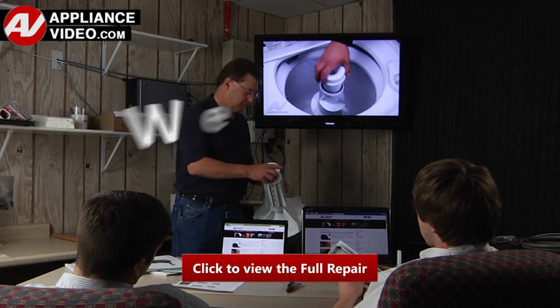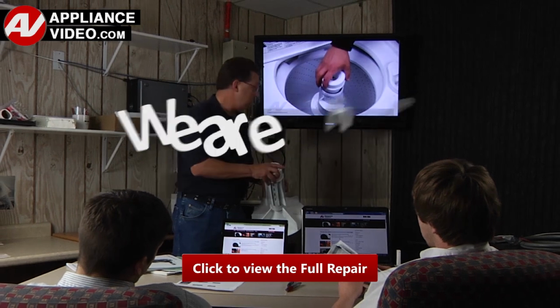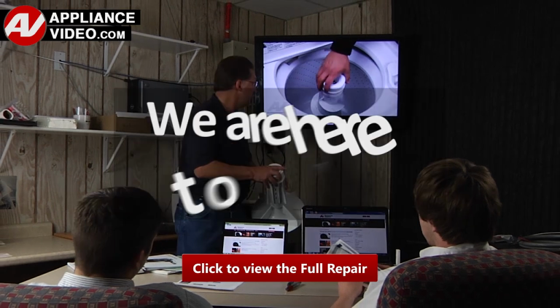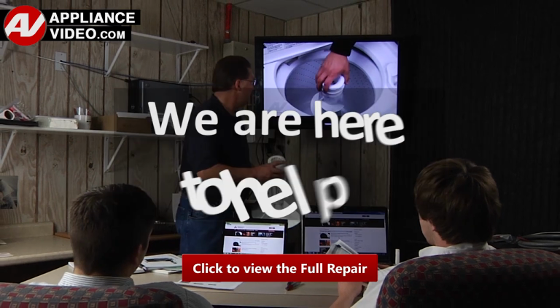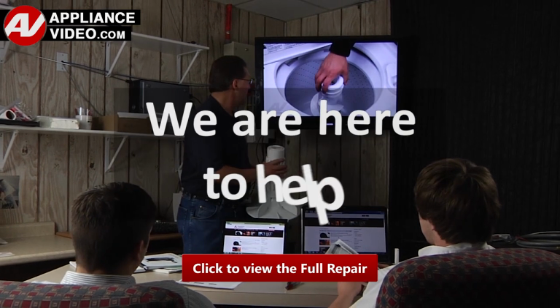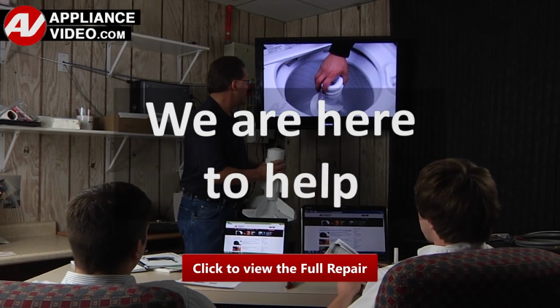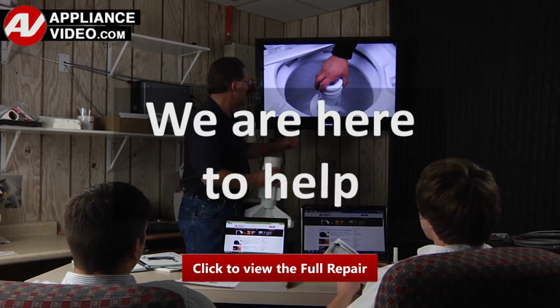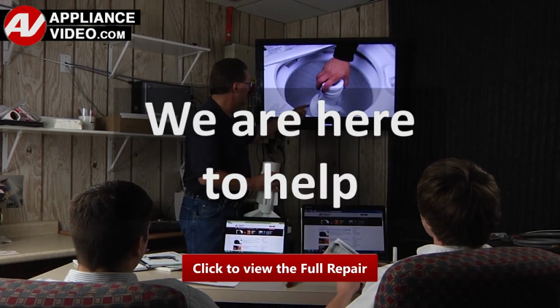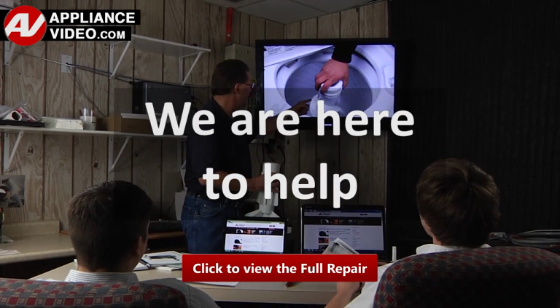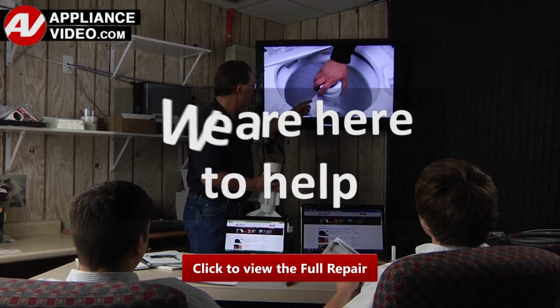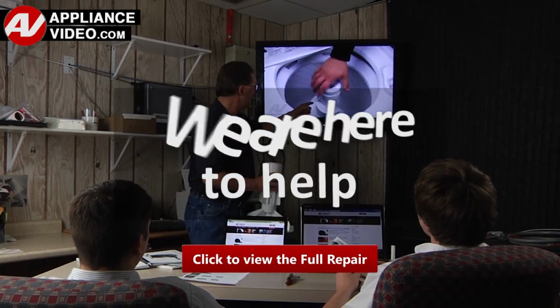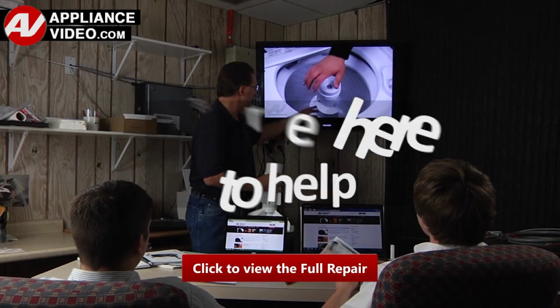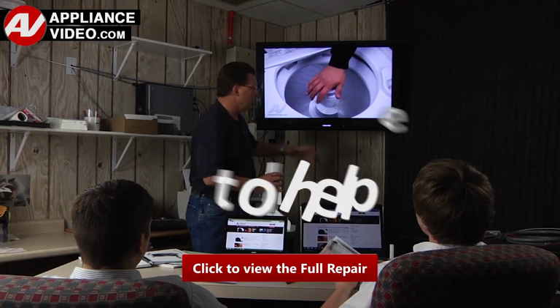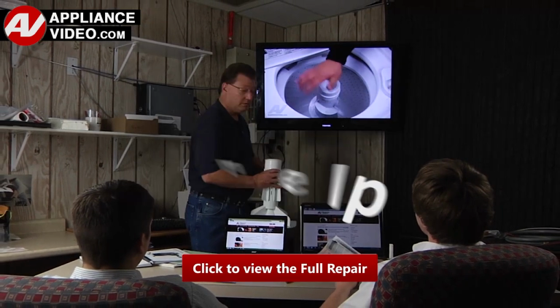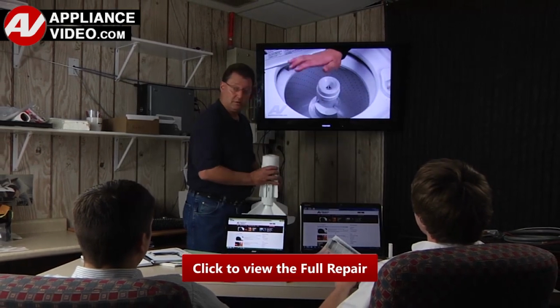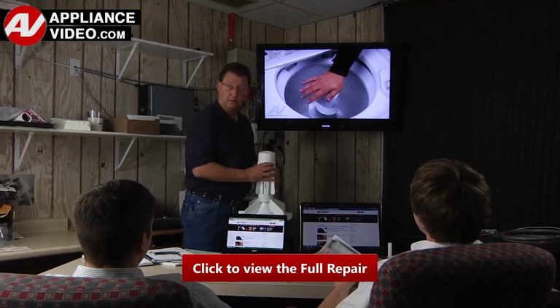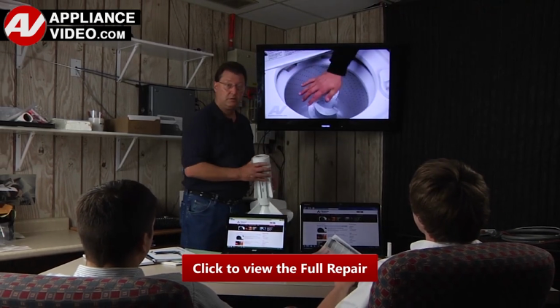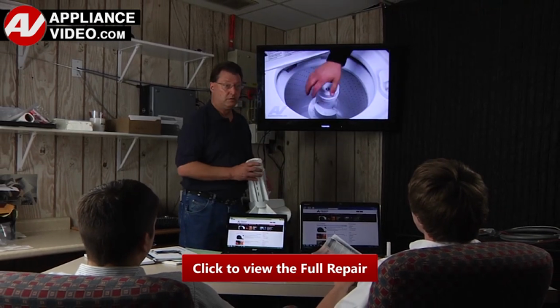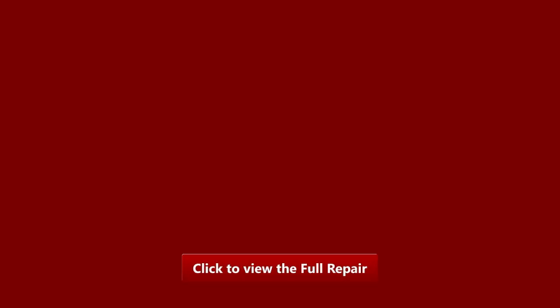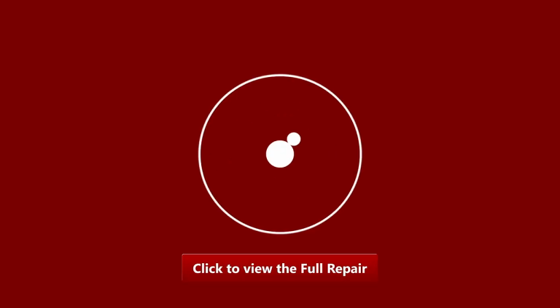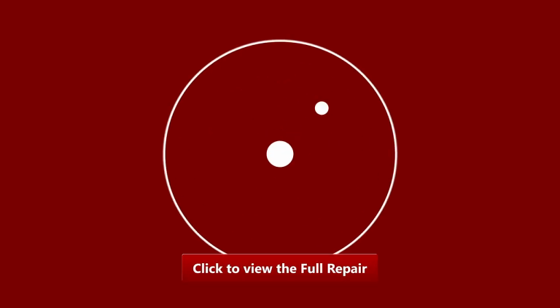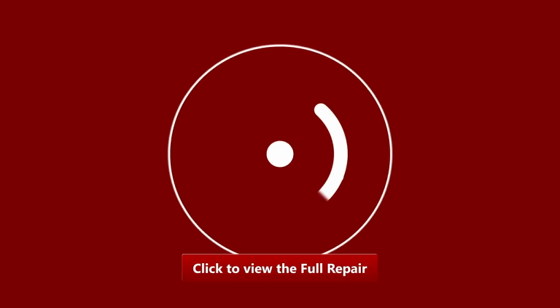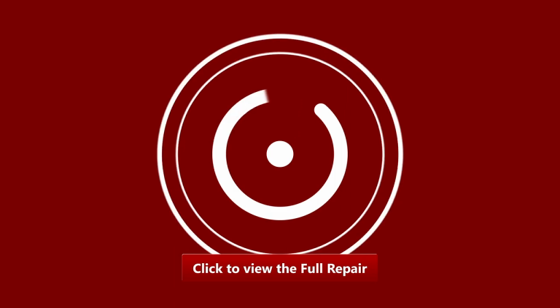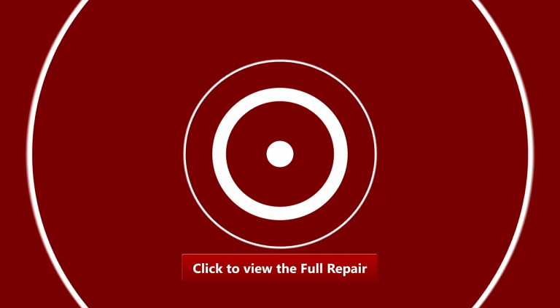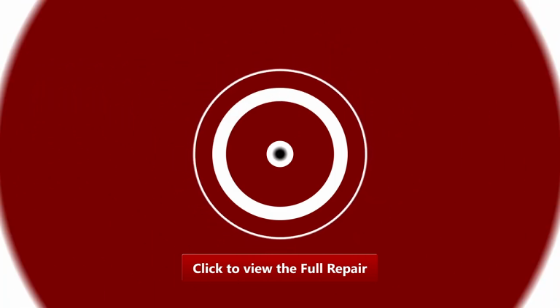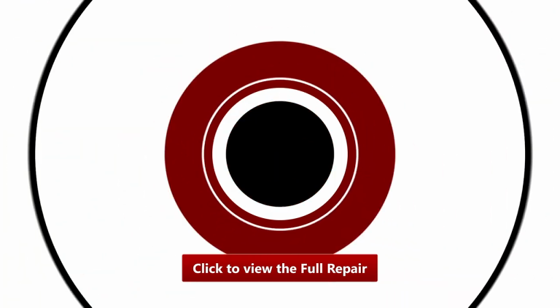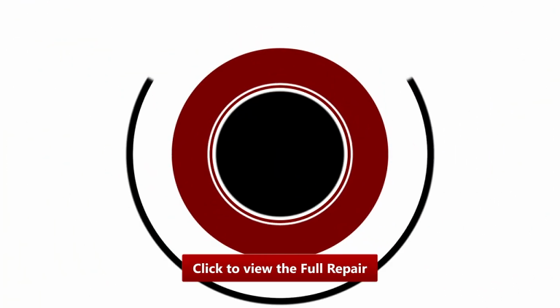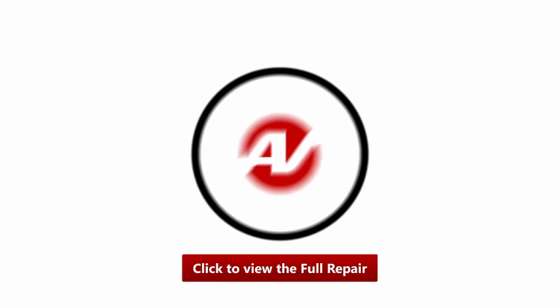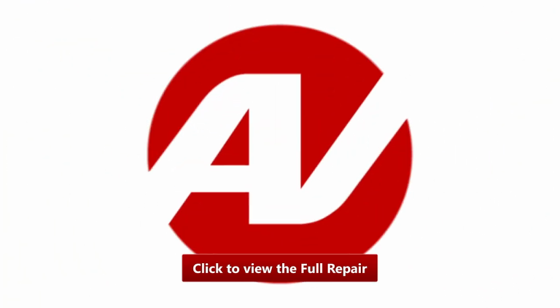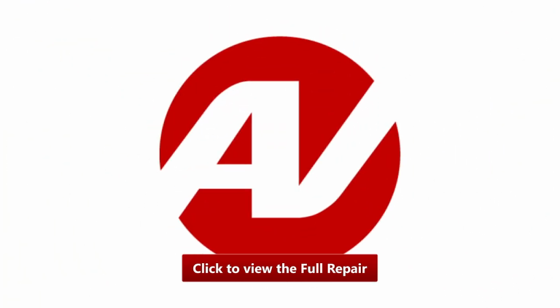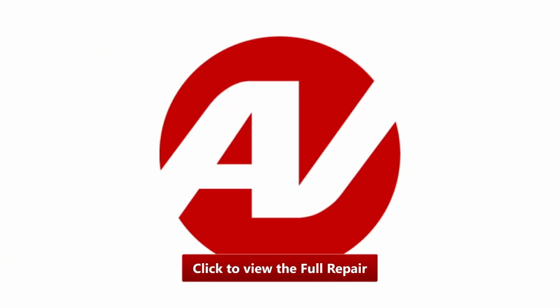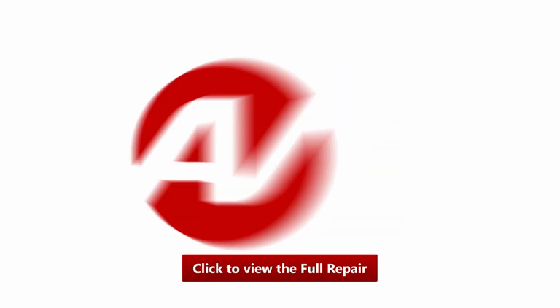We are here to help. Click on the link below to view this repair video and let us help you do it right the first time.